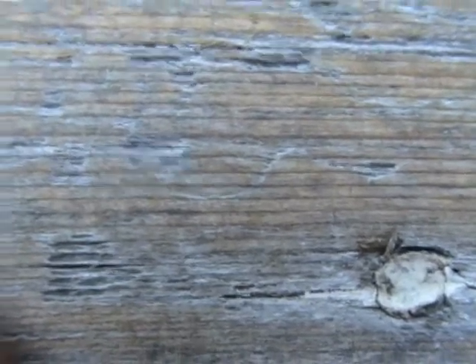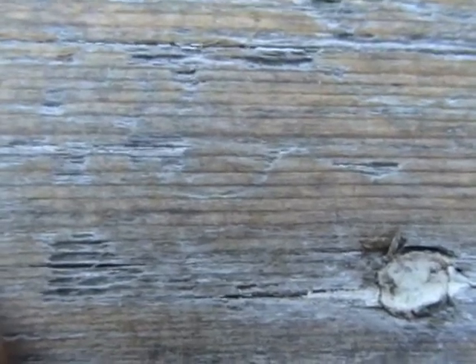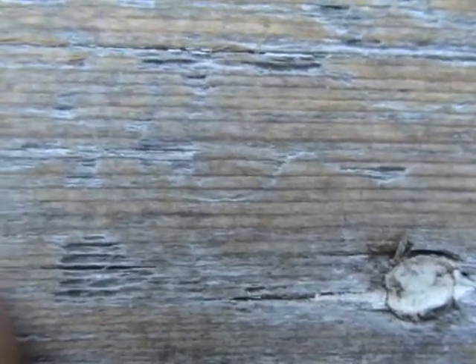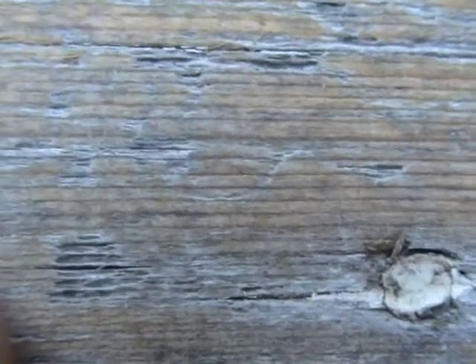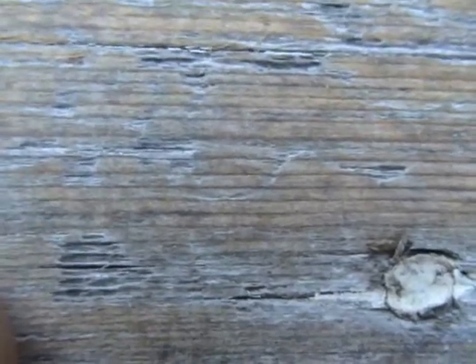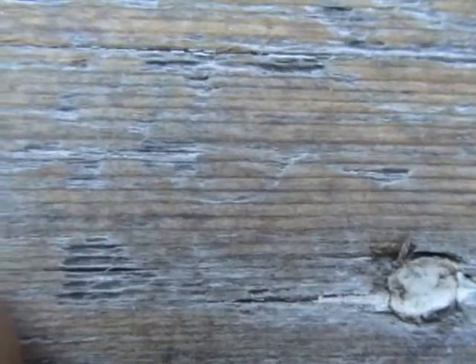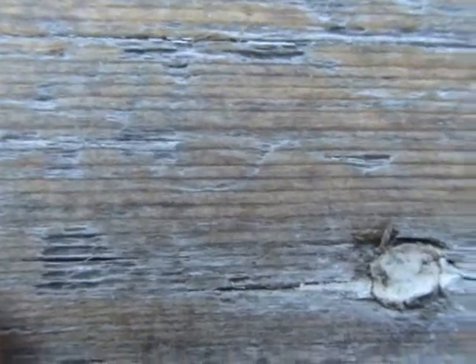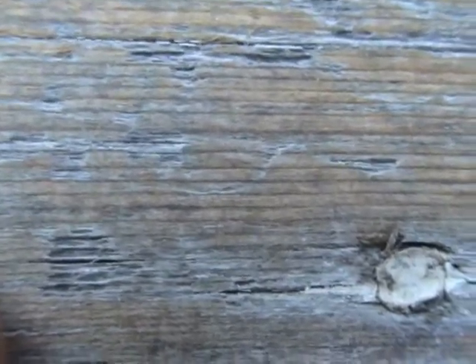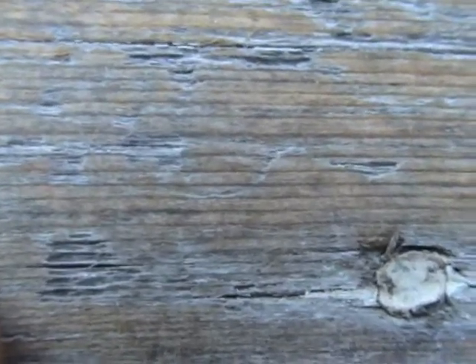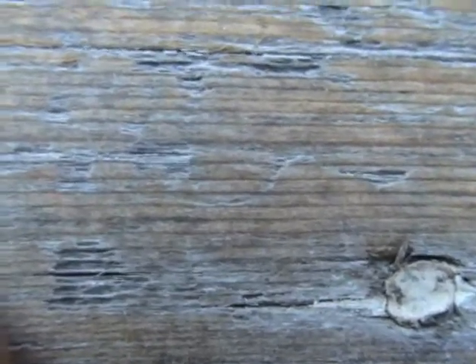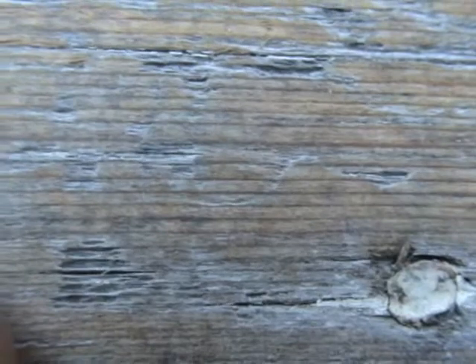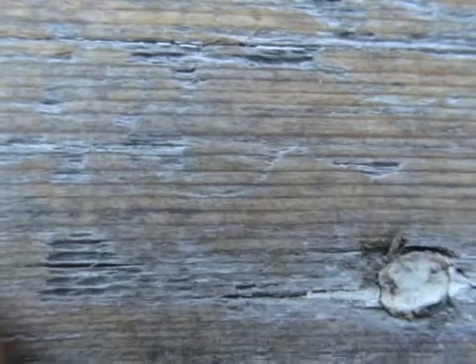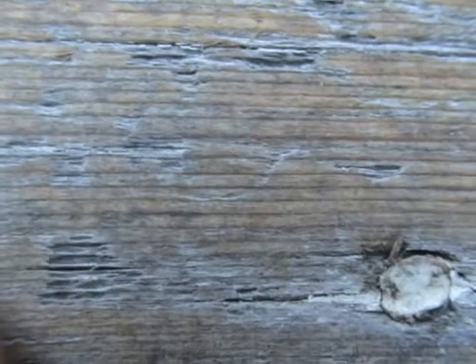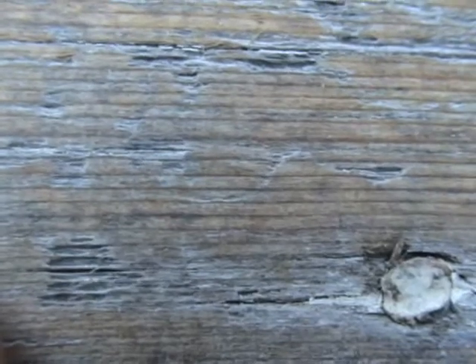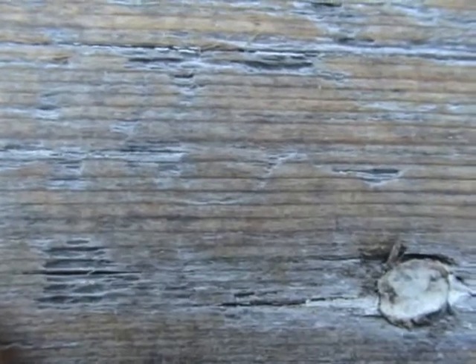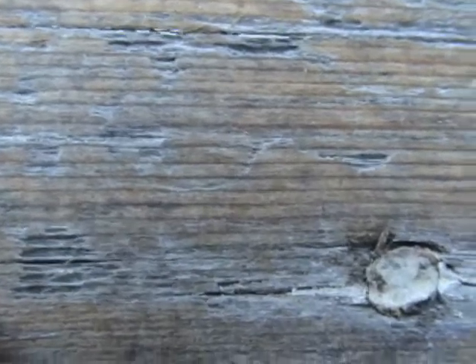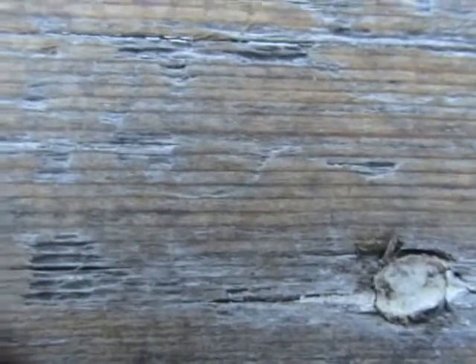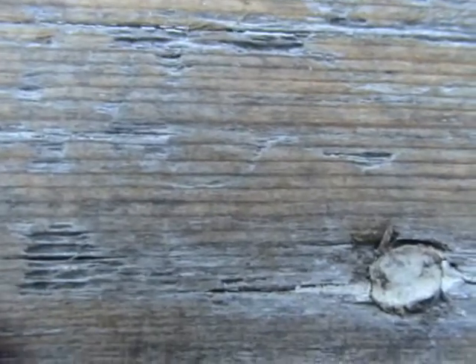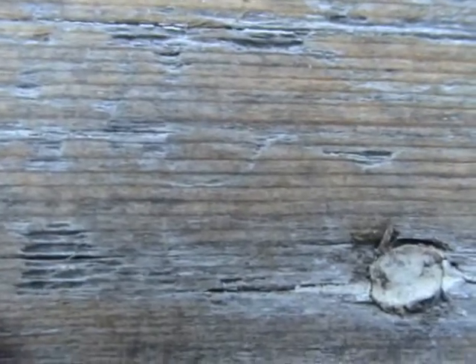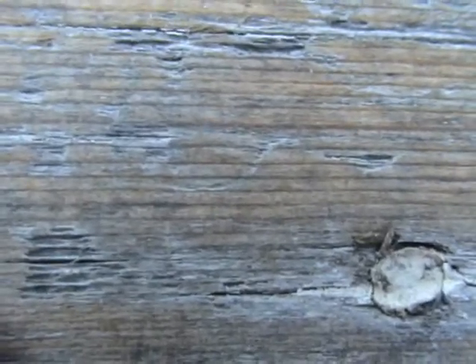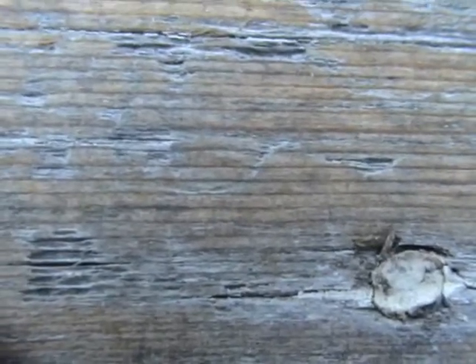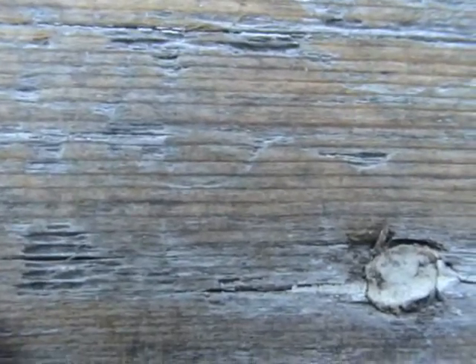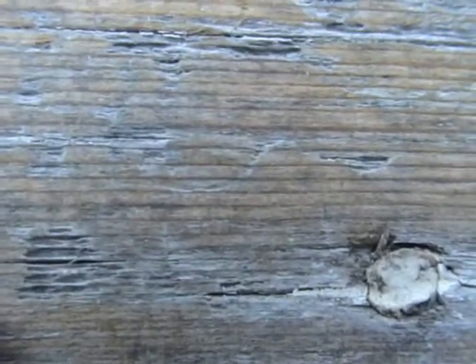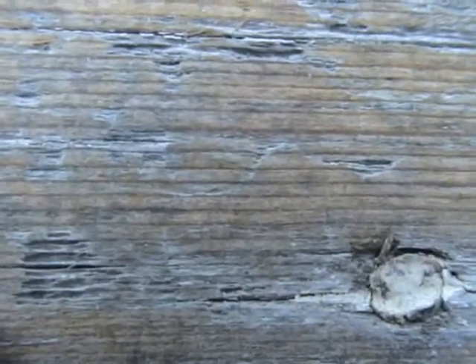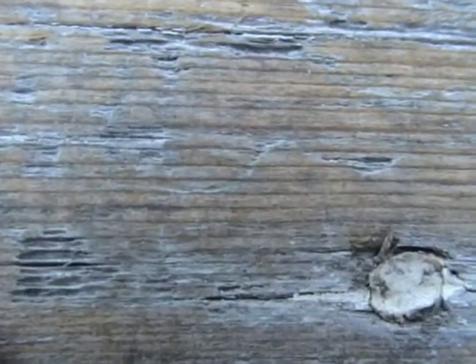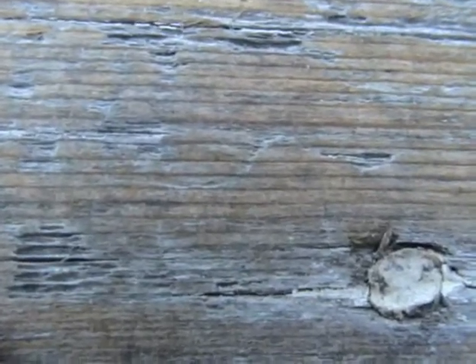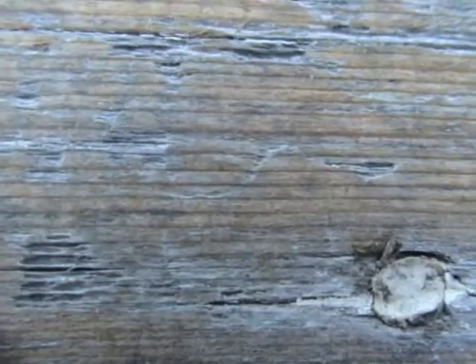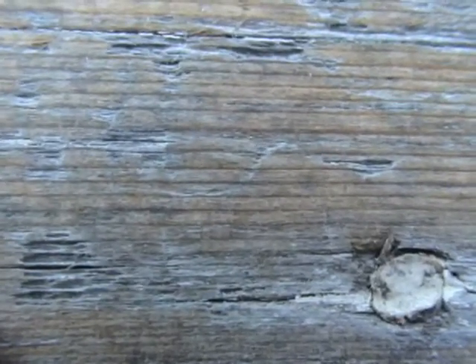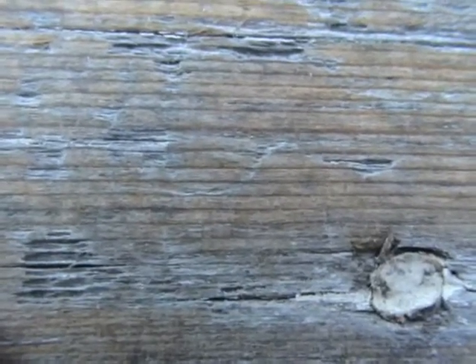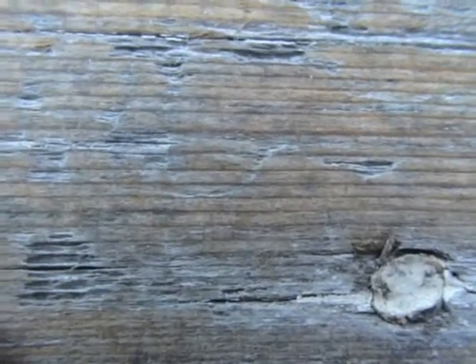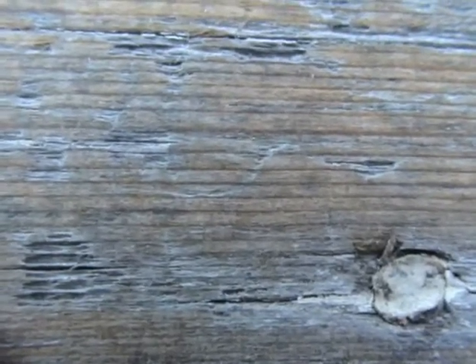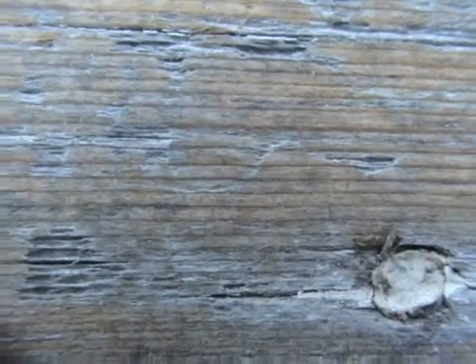That's what makes these old clapboards worth taking such good care of — this old growth wood that's so durable.